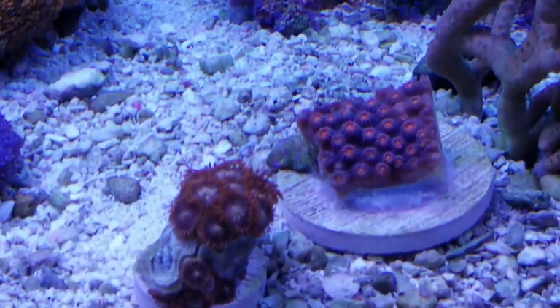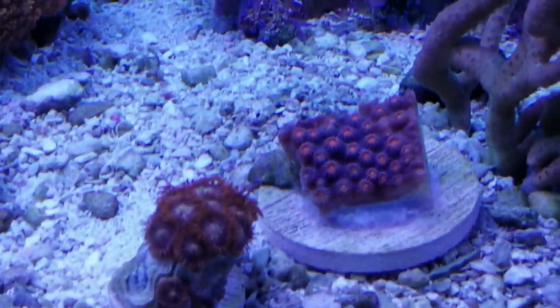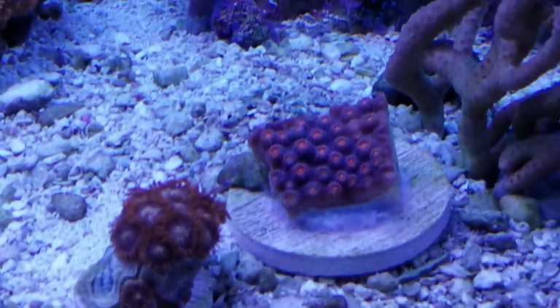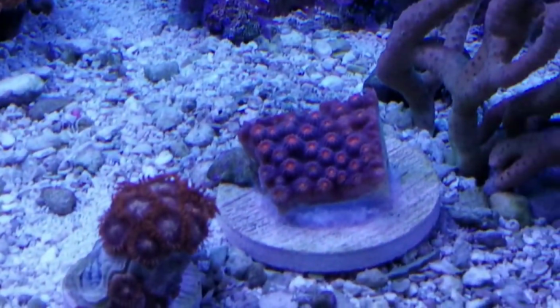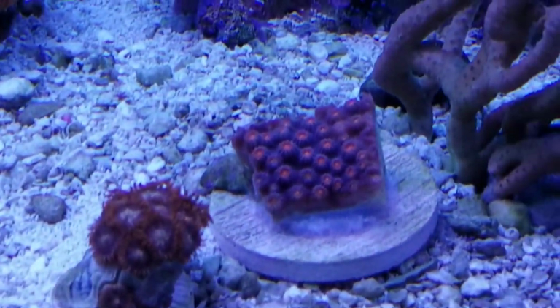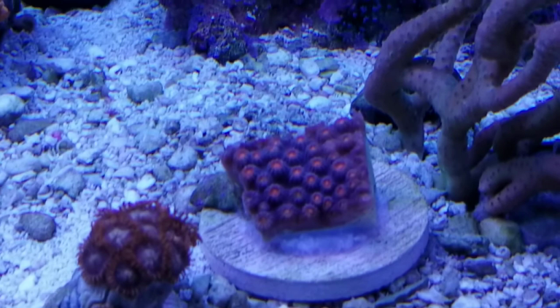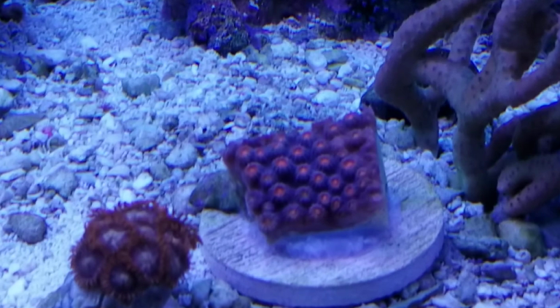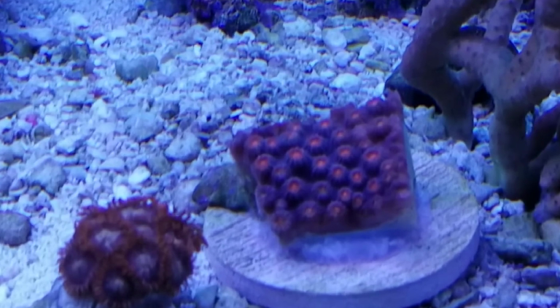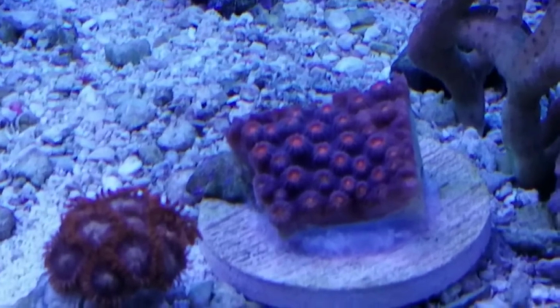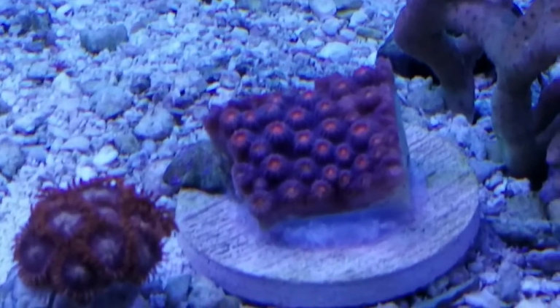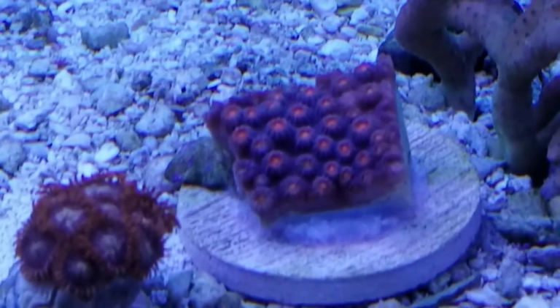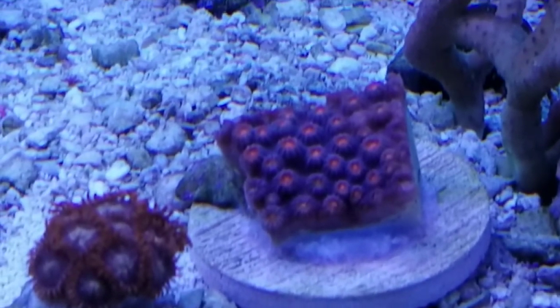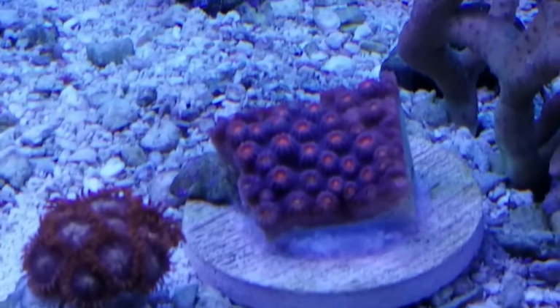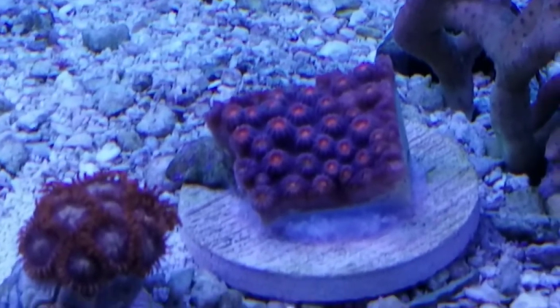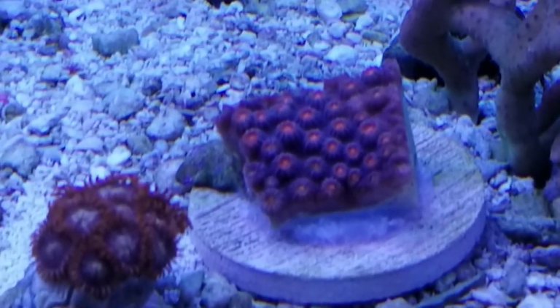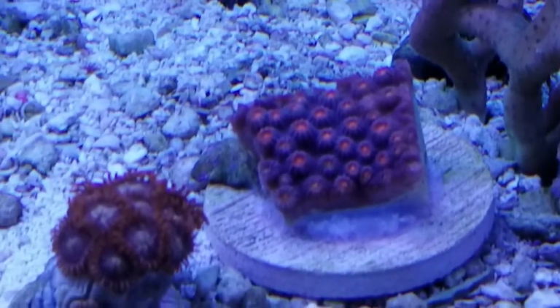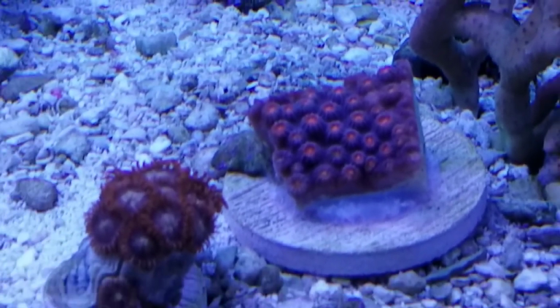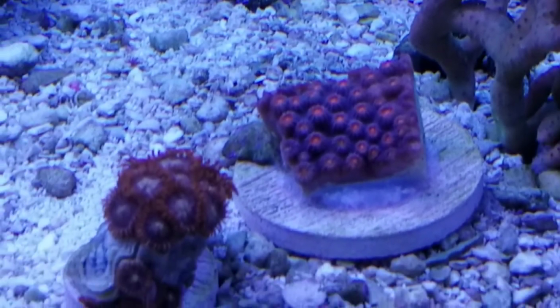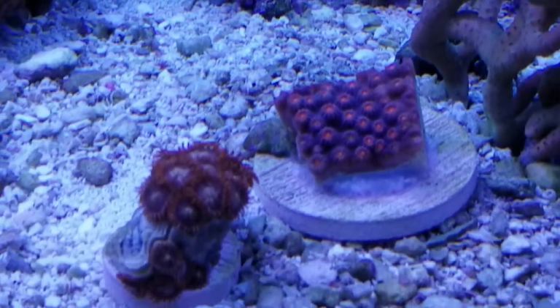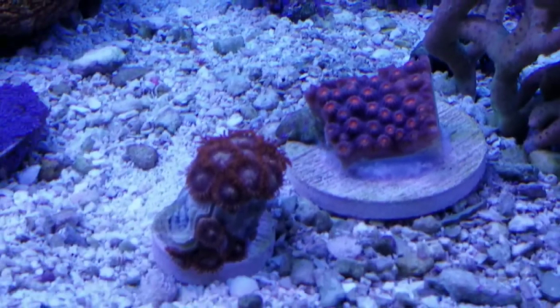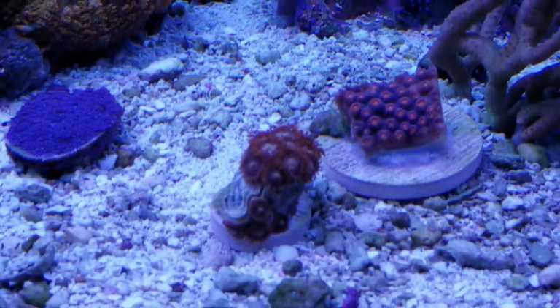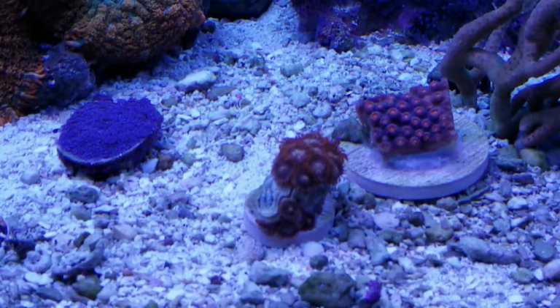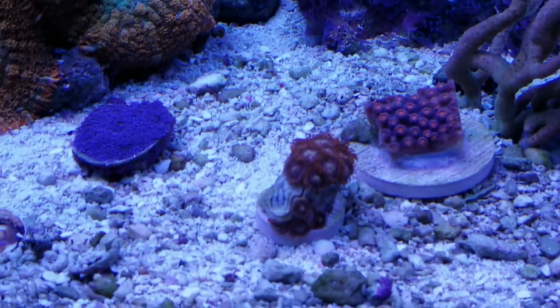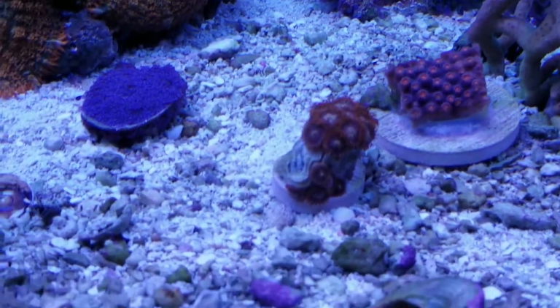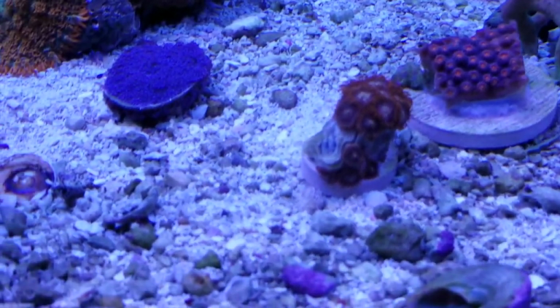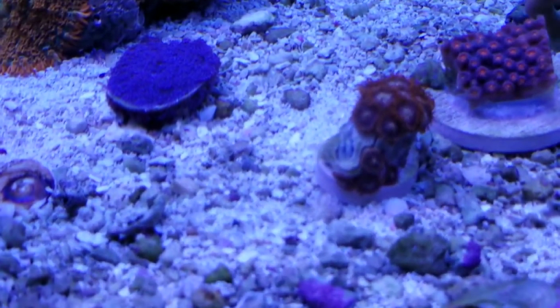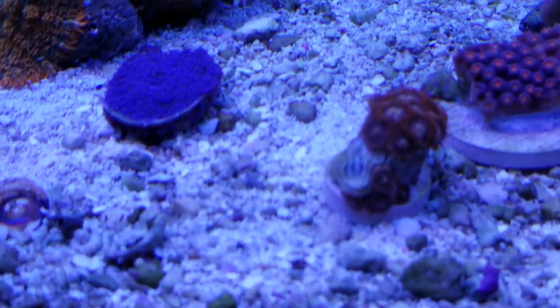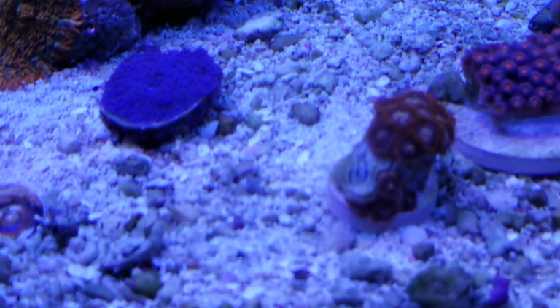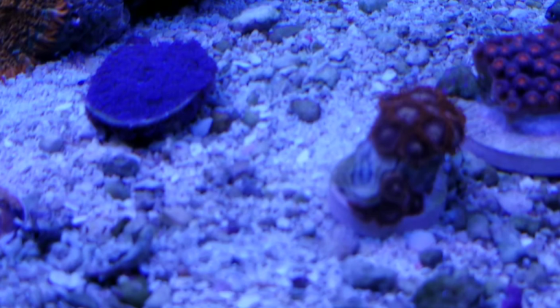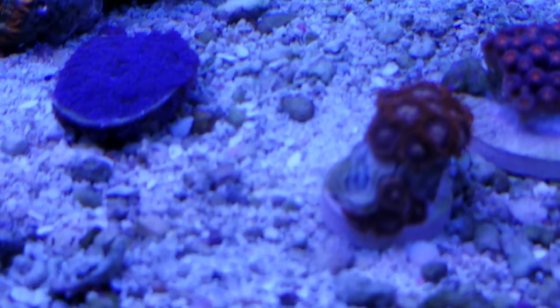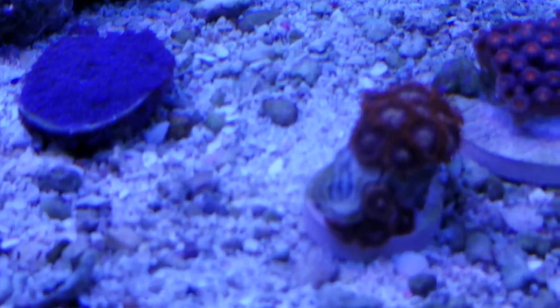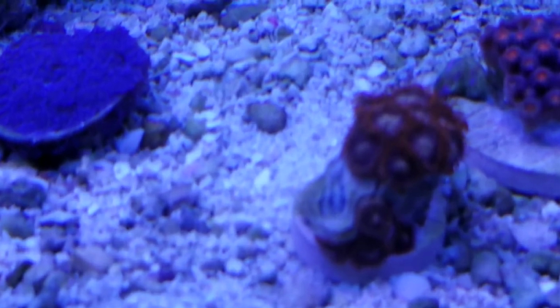So we have some orange Cythastria - teeny tiny little polyps.